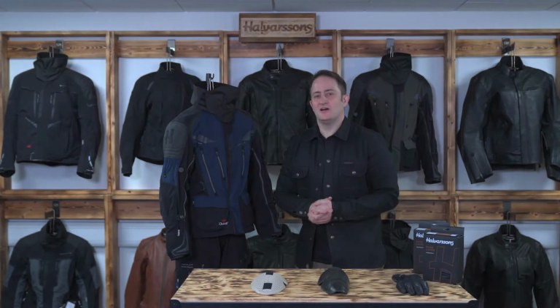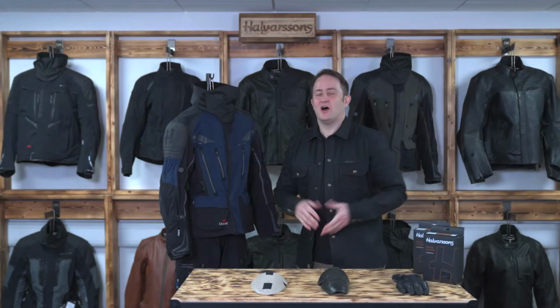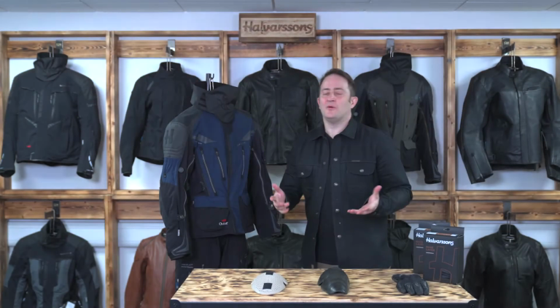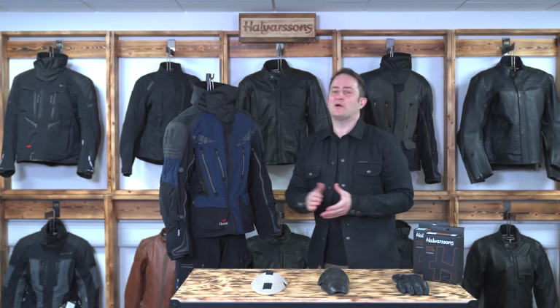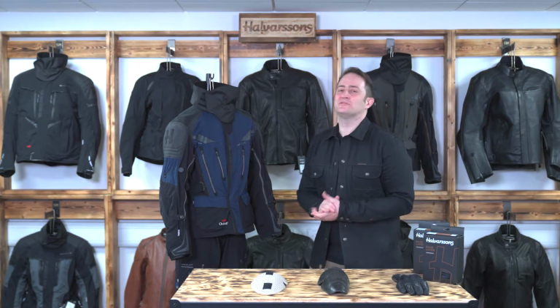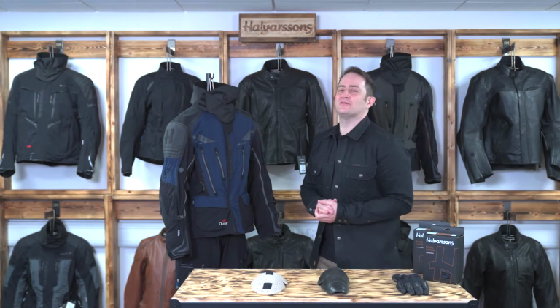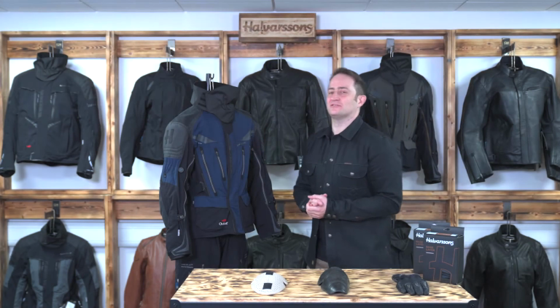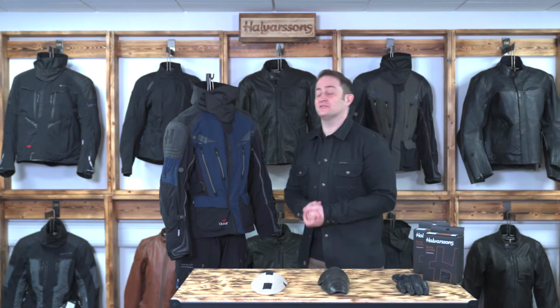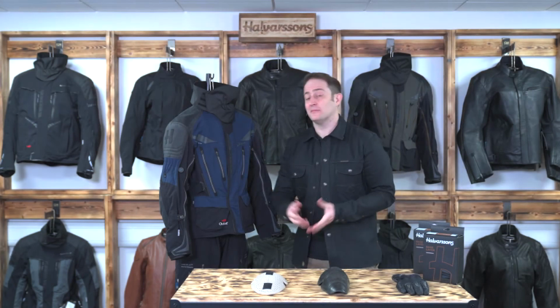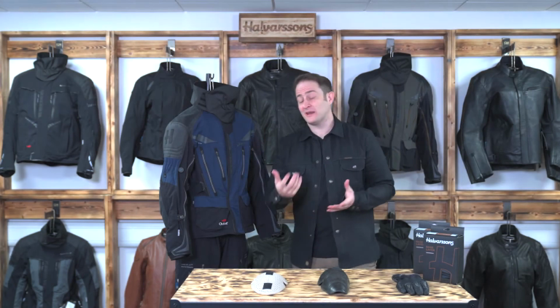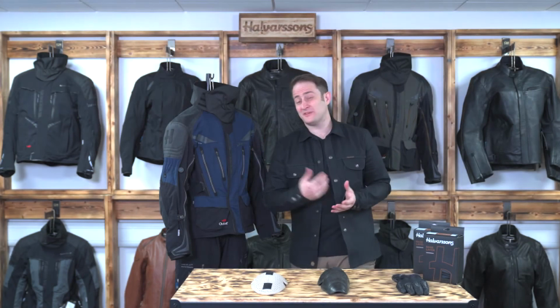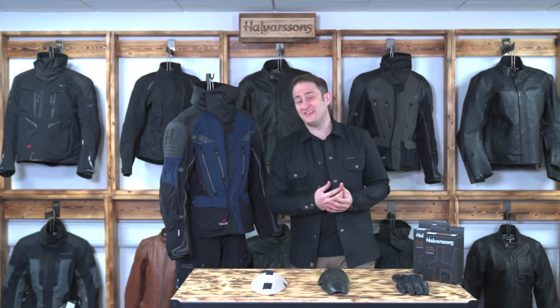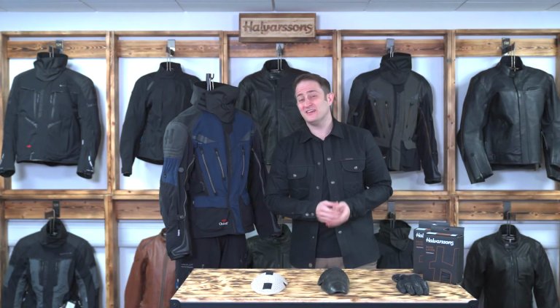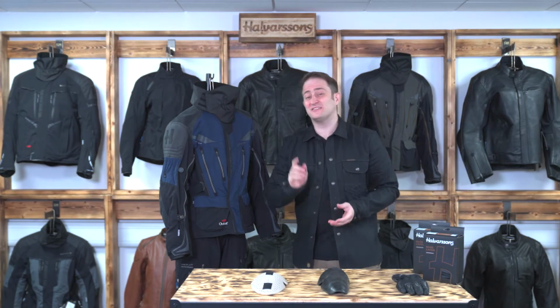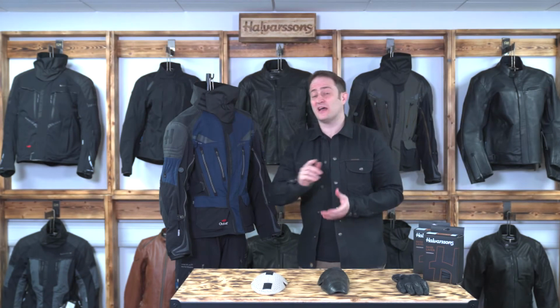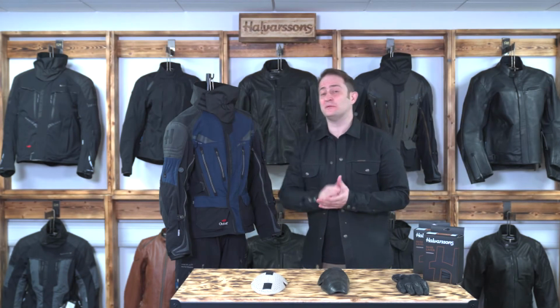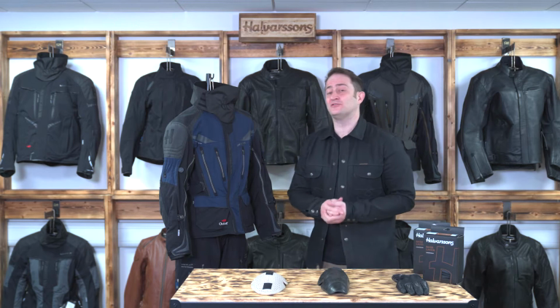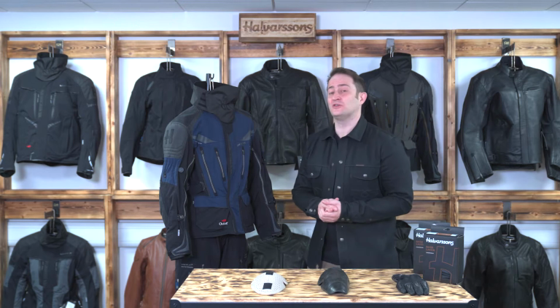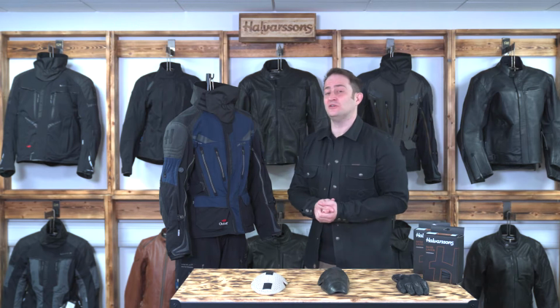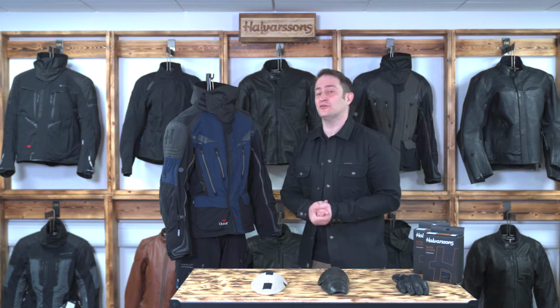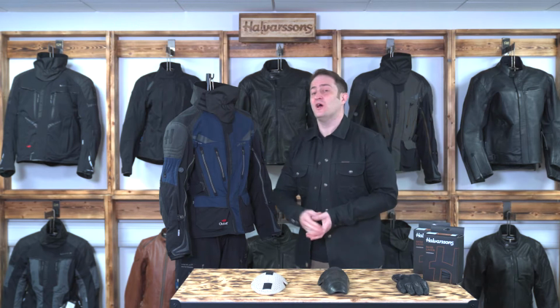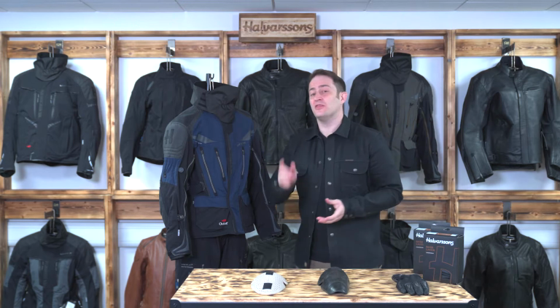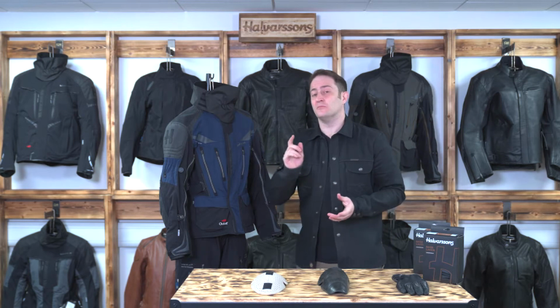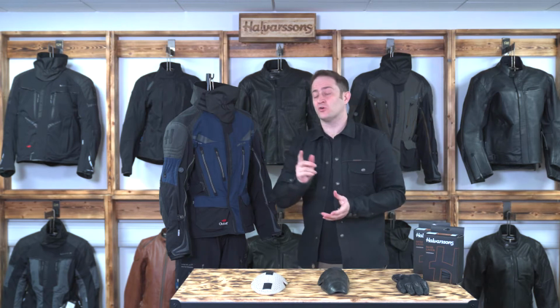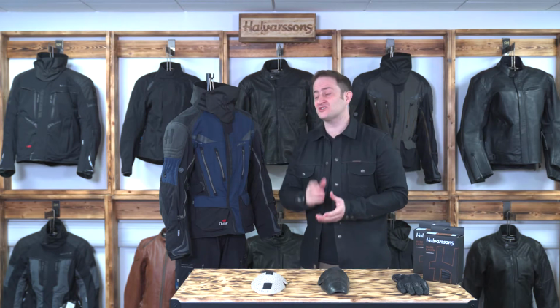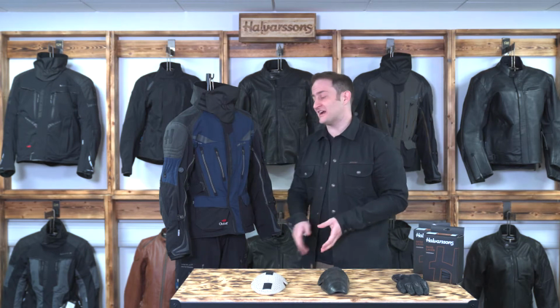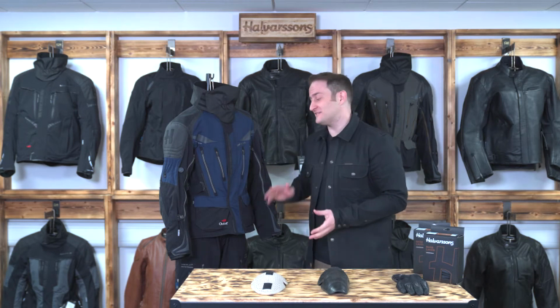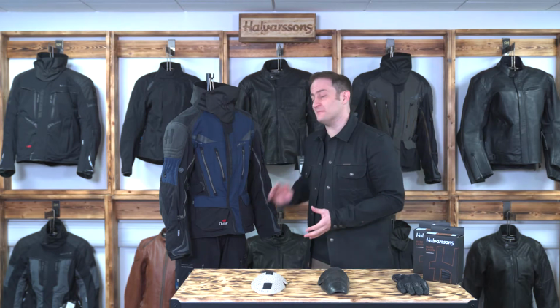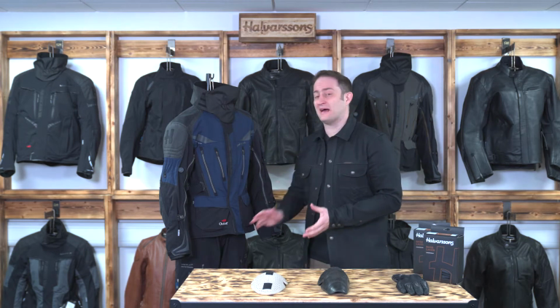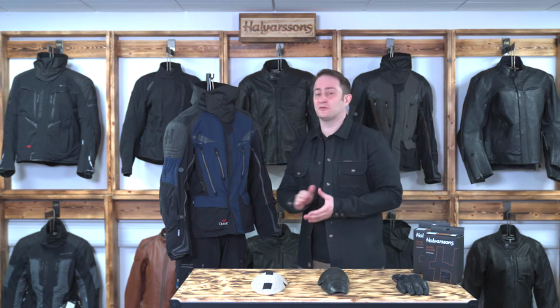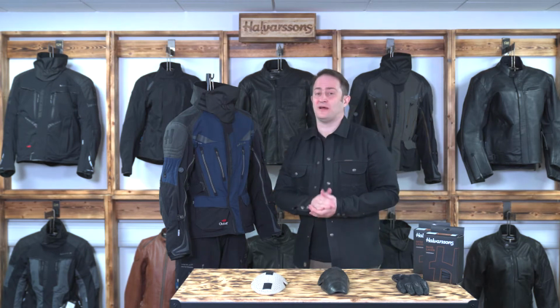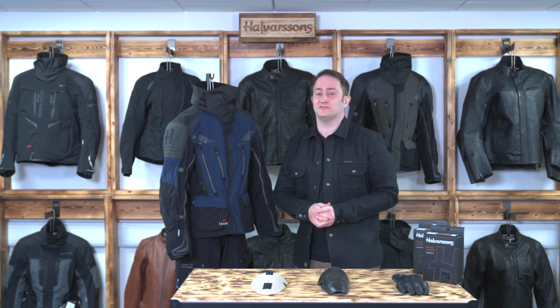Hi and welcome to Halvarssons. My name is Ed and today I'm going to be talking you through the Mora jacket and Malung pants.